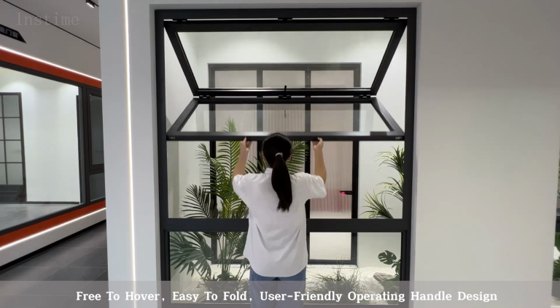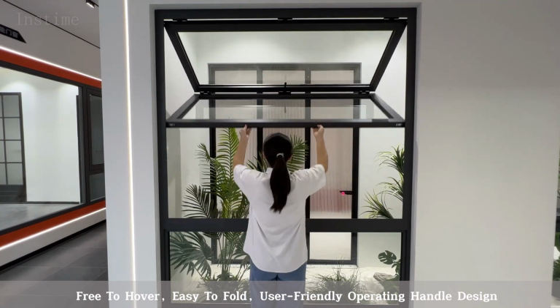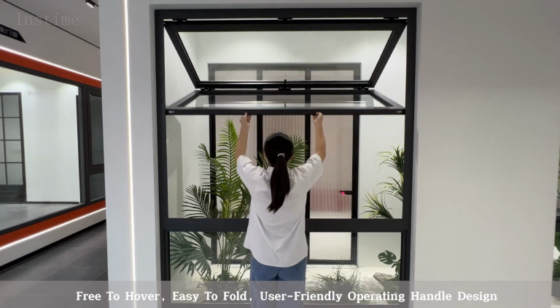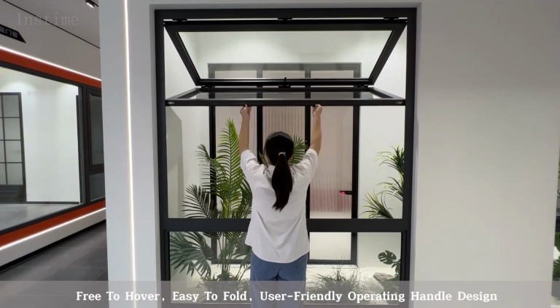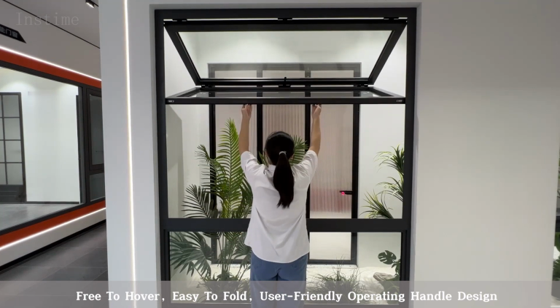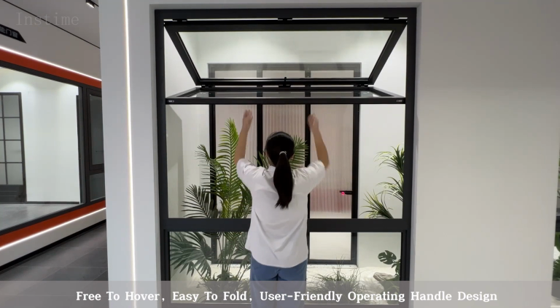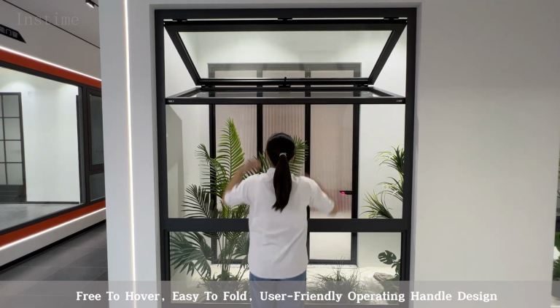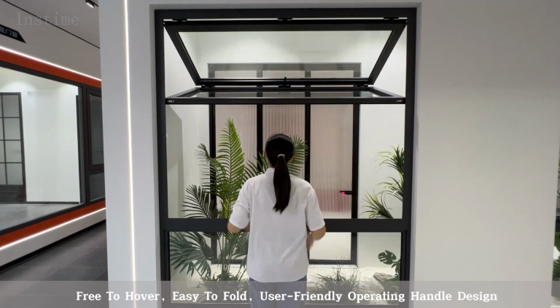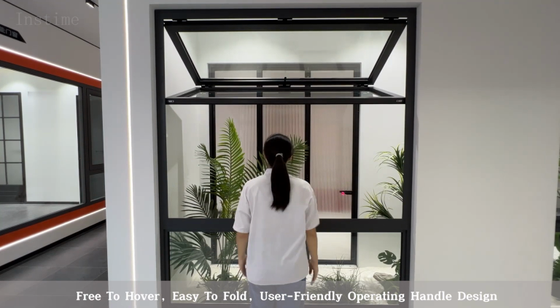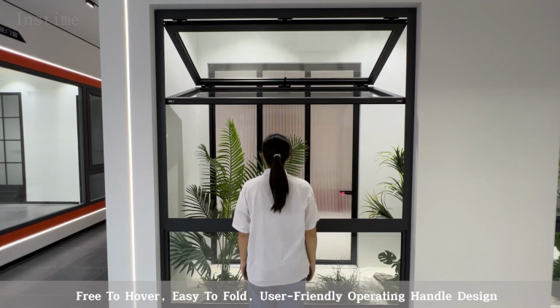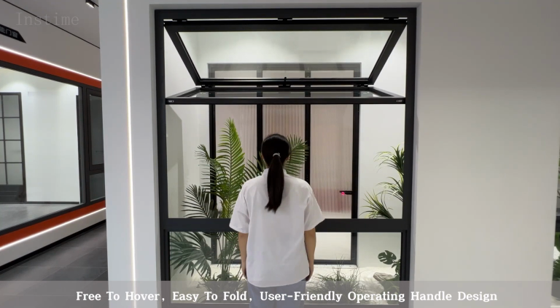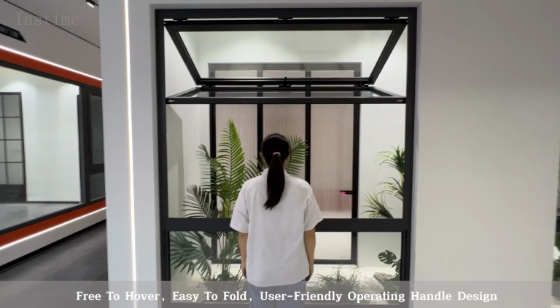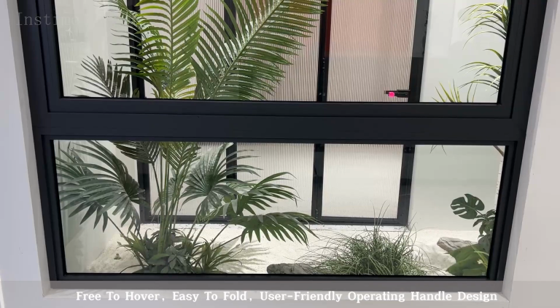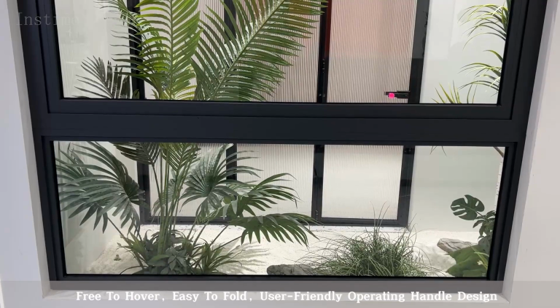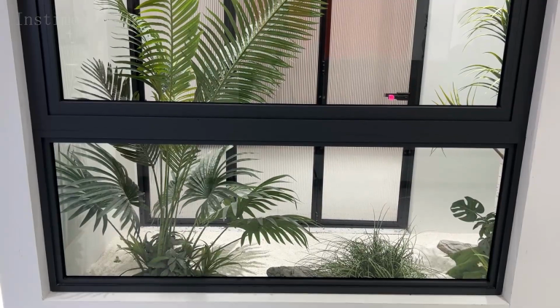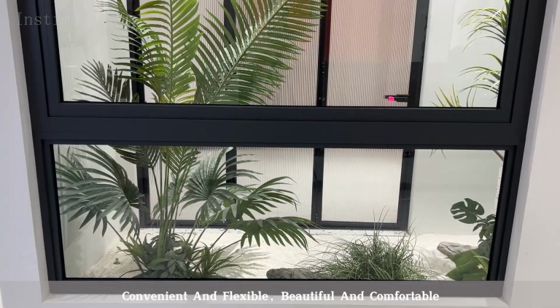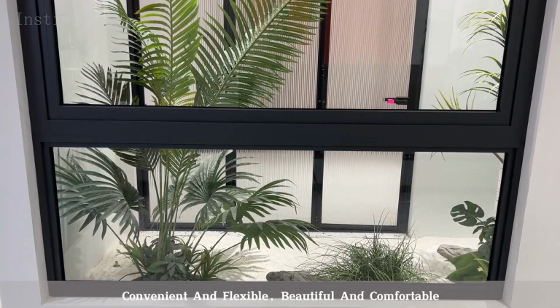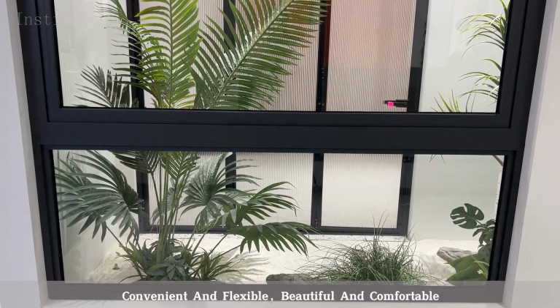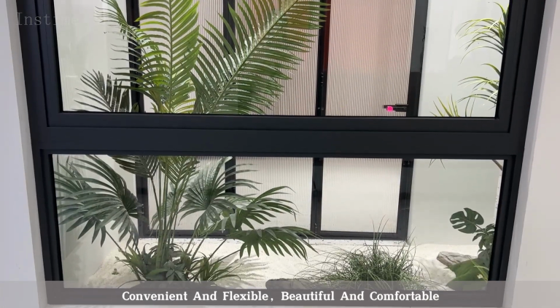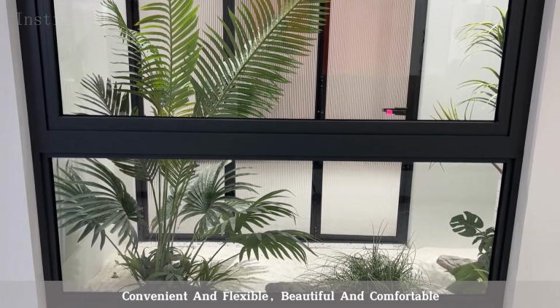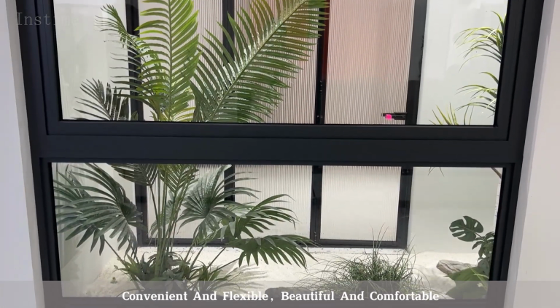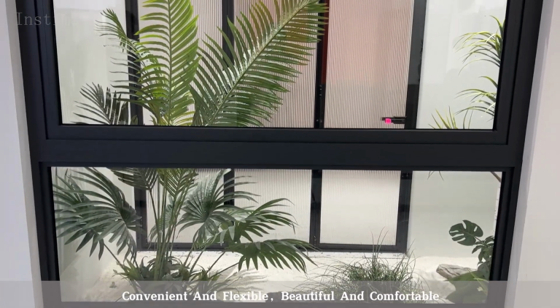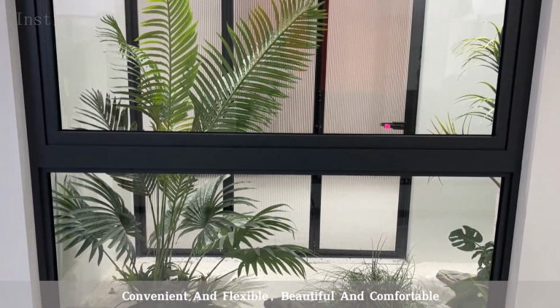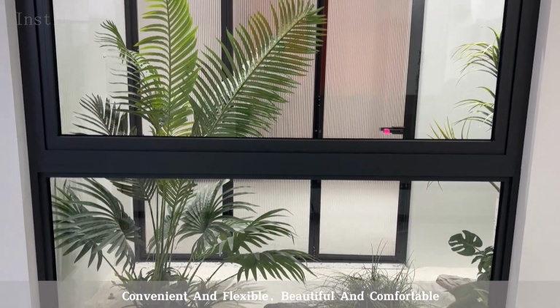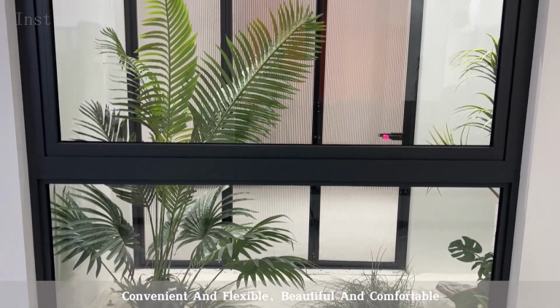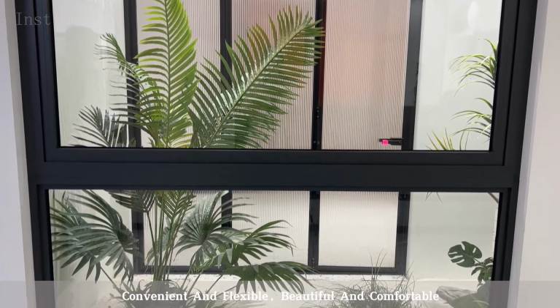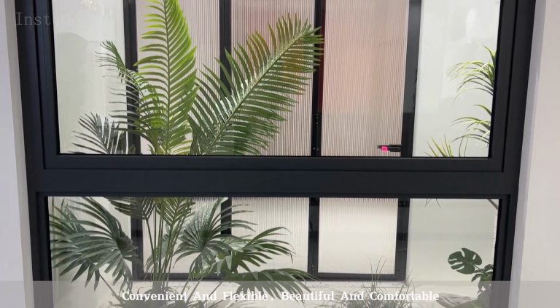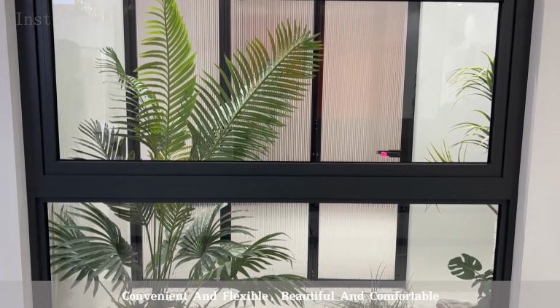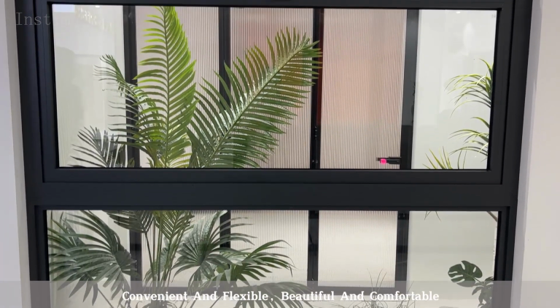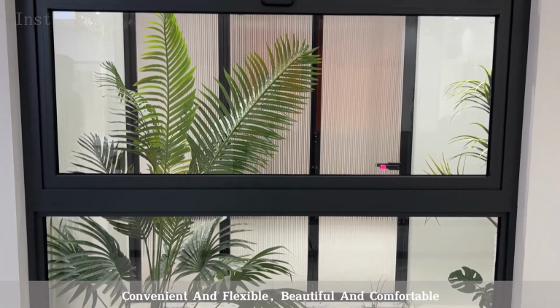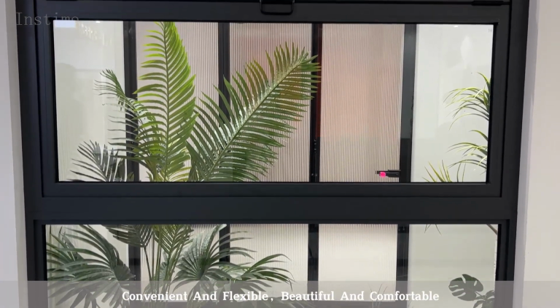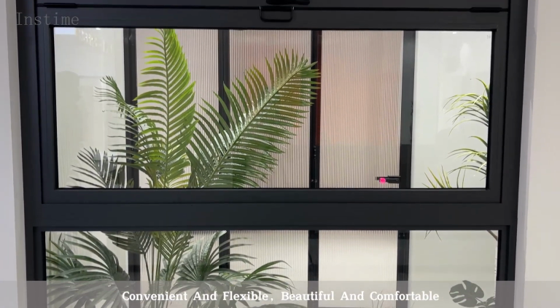User-friendly operating handle design, convenient and flexible, beautiful and comfortable.